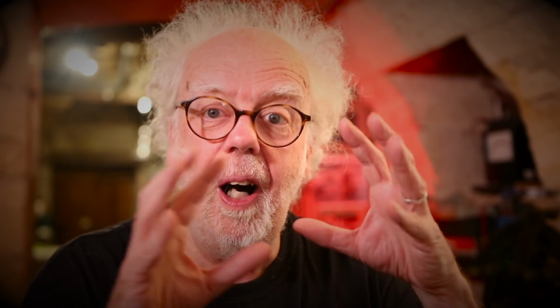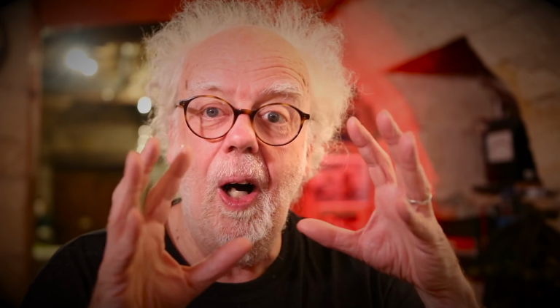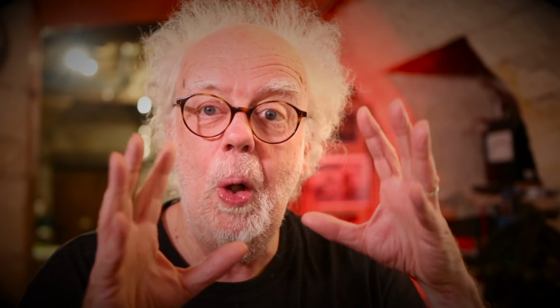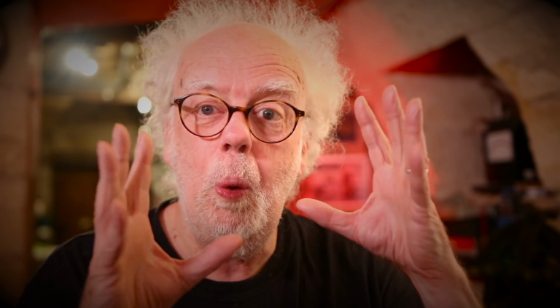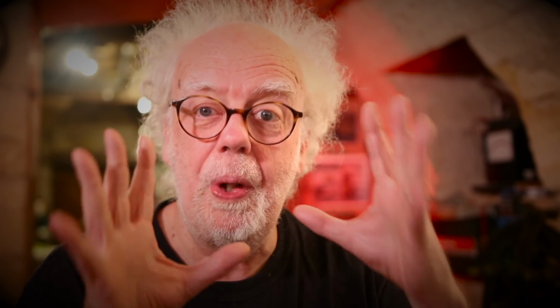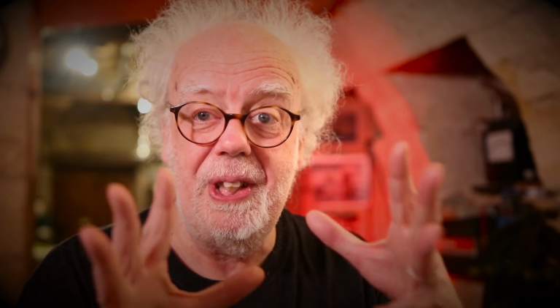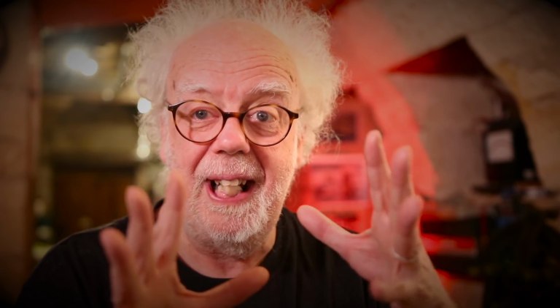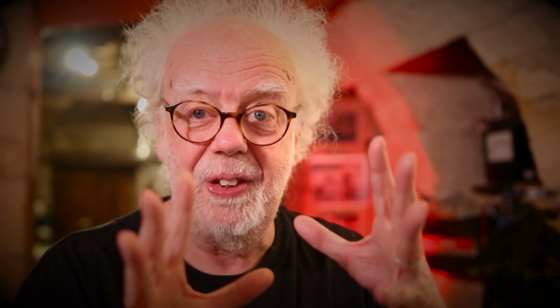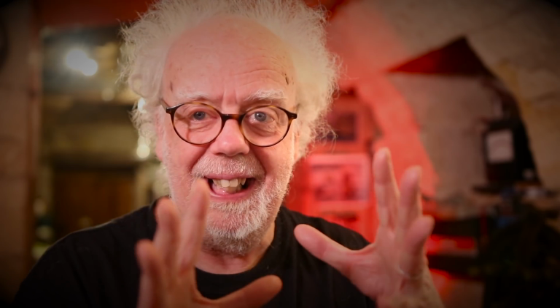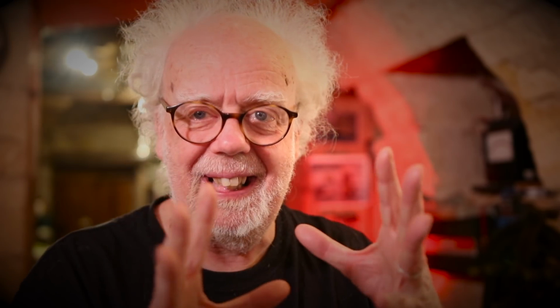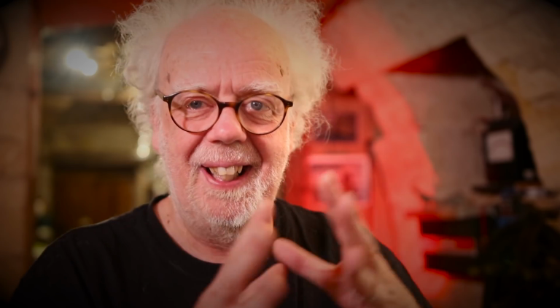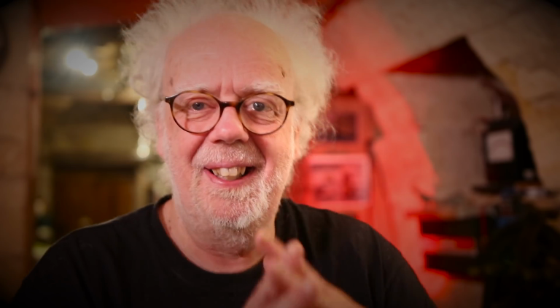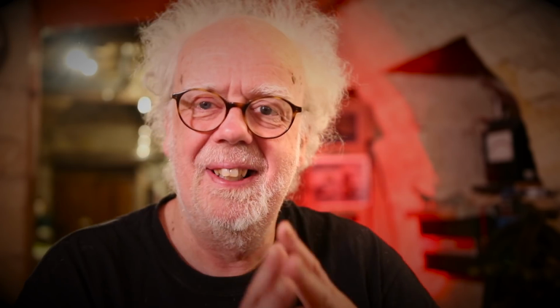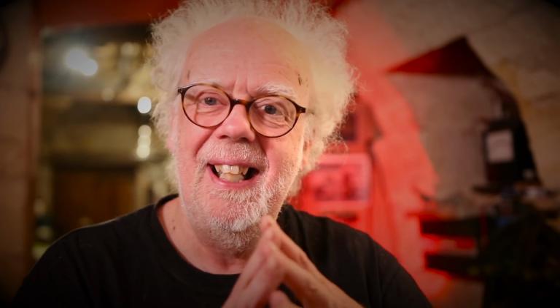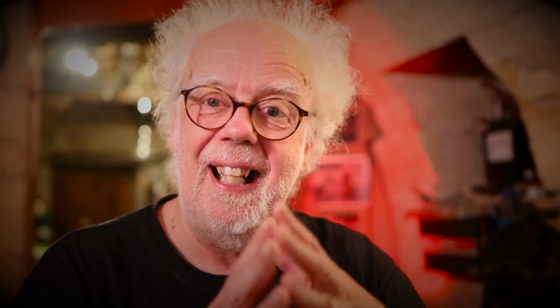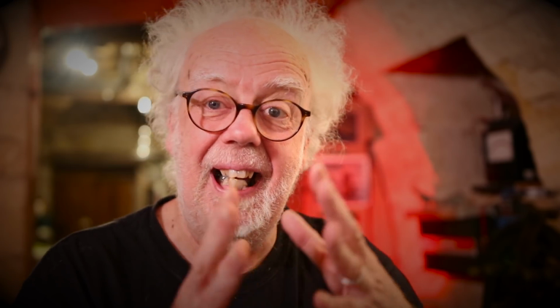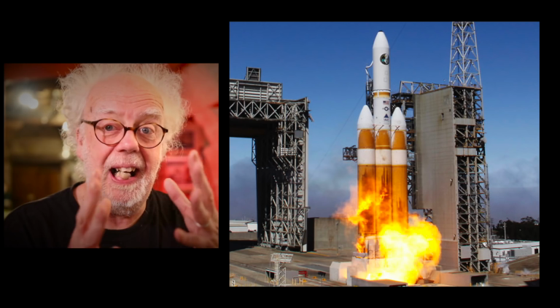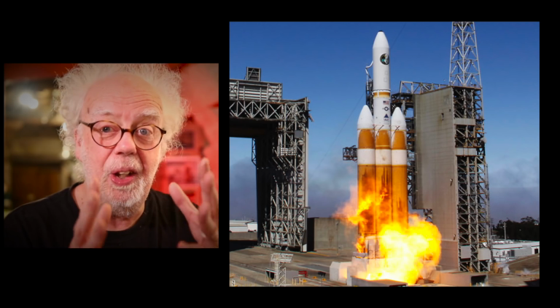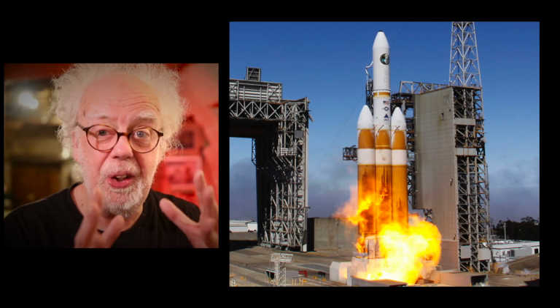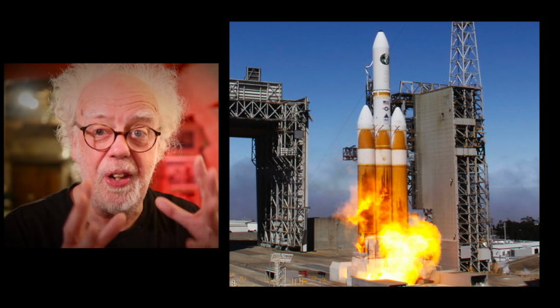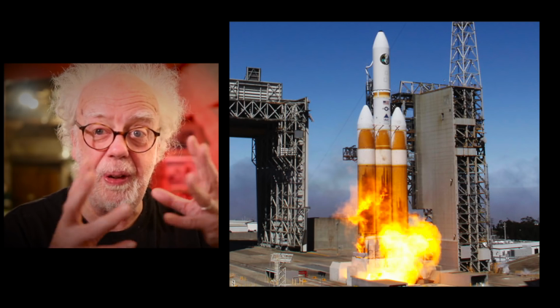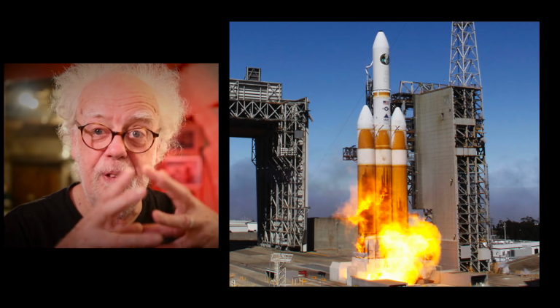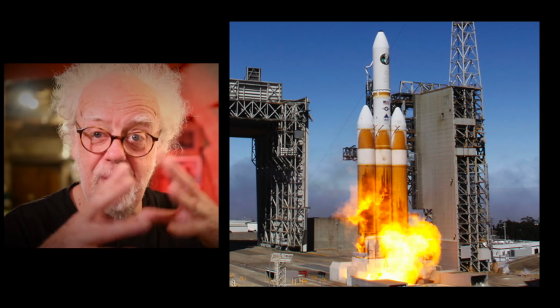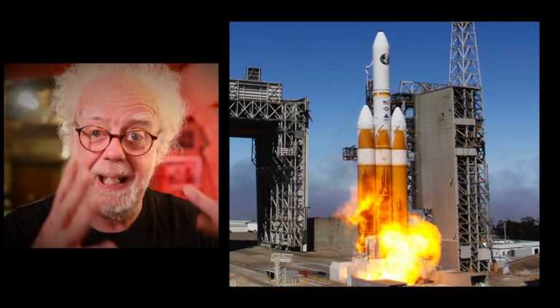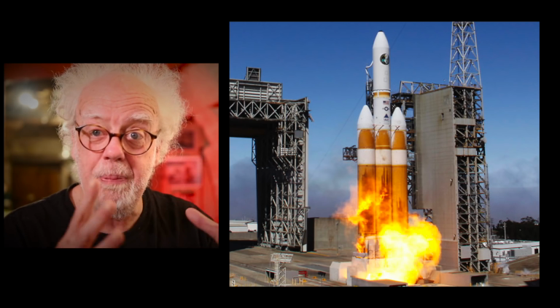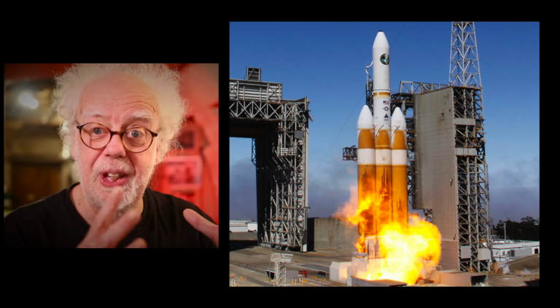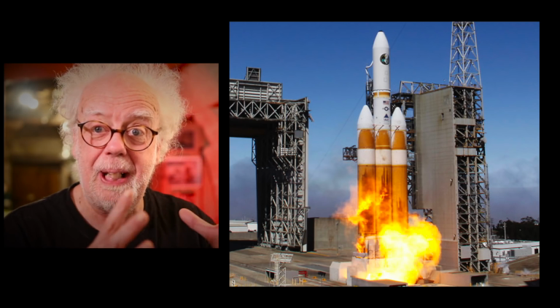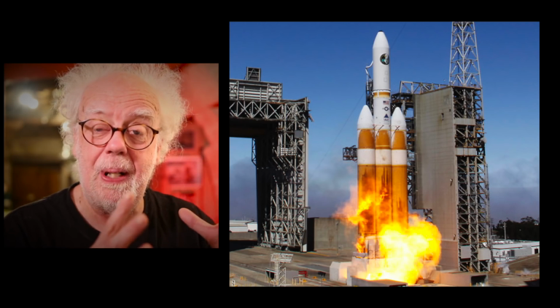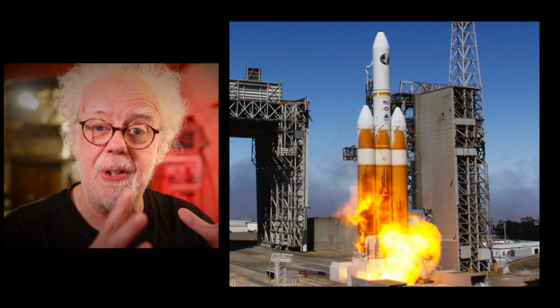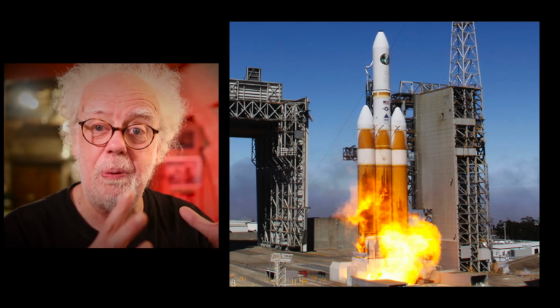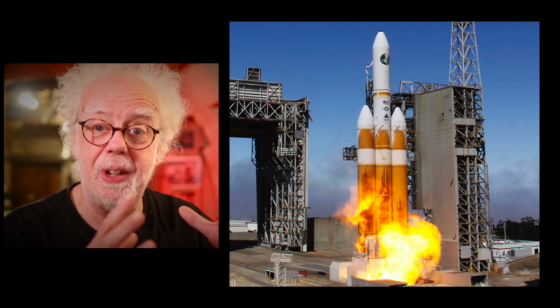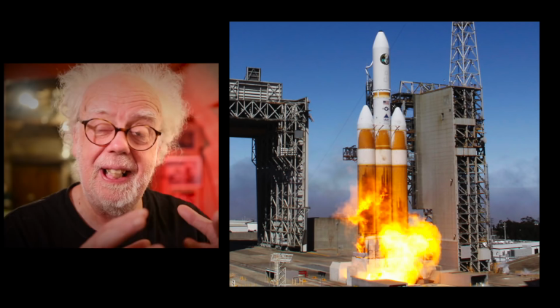Wasn't that great? And look at those flames that come out of the rocket.